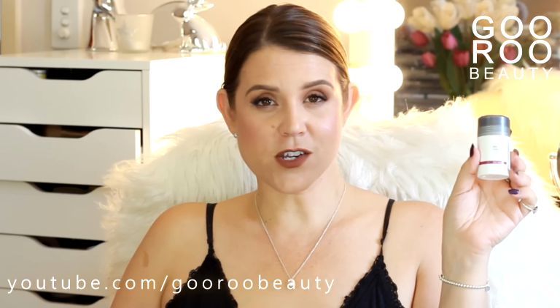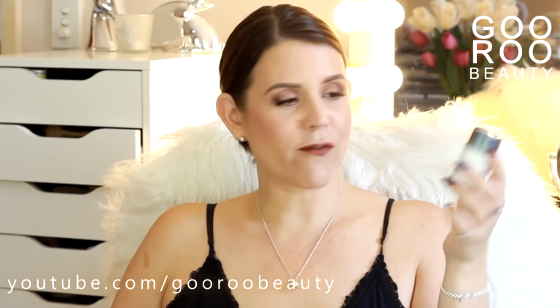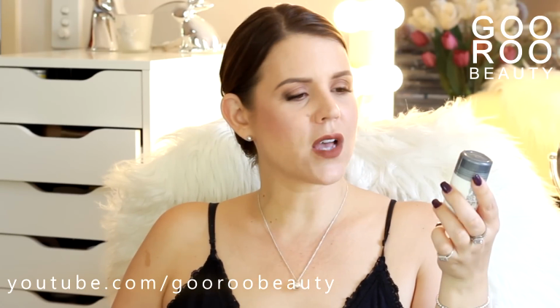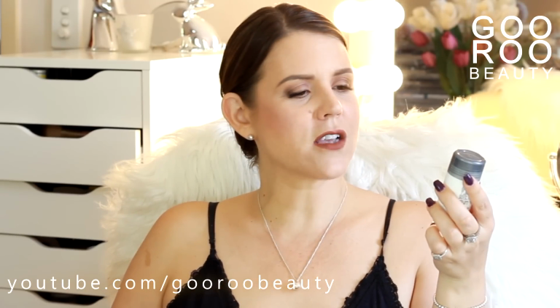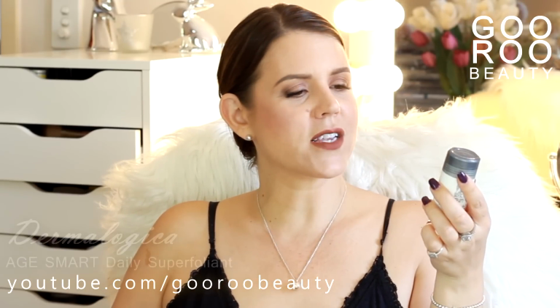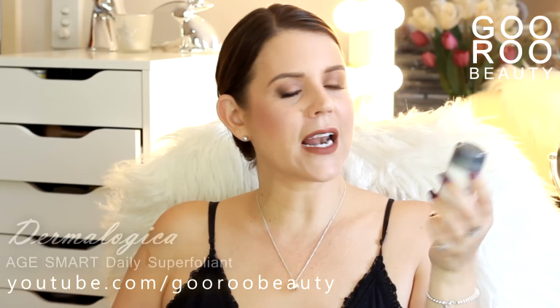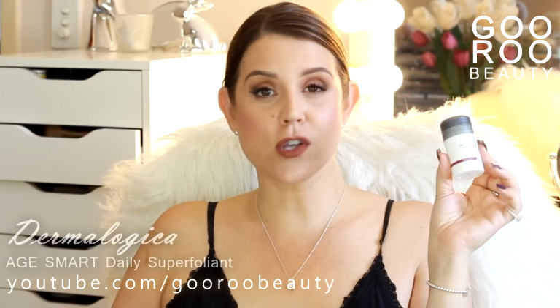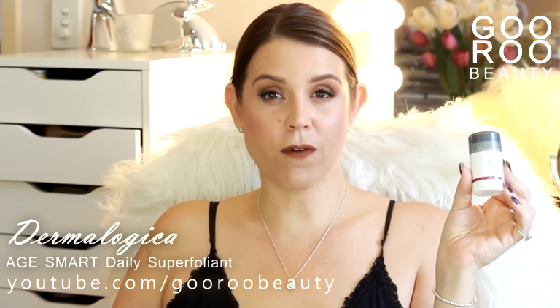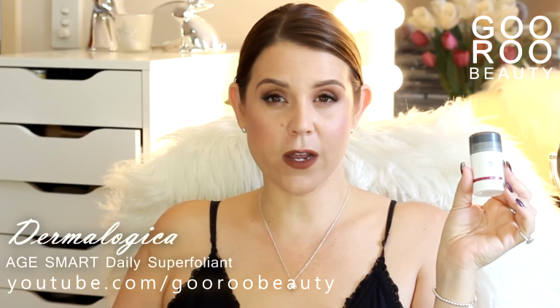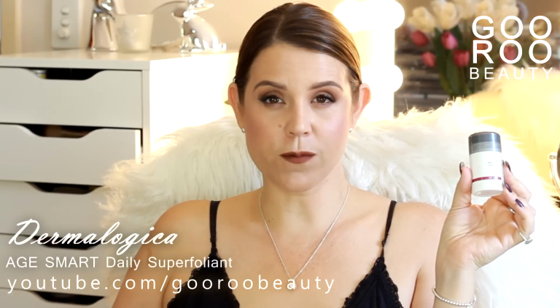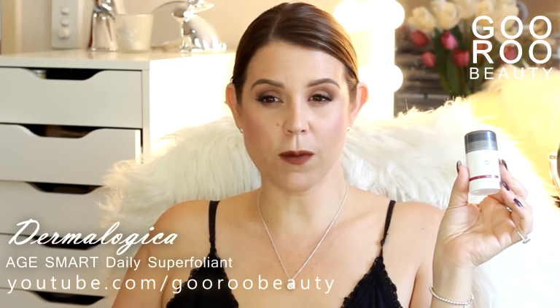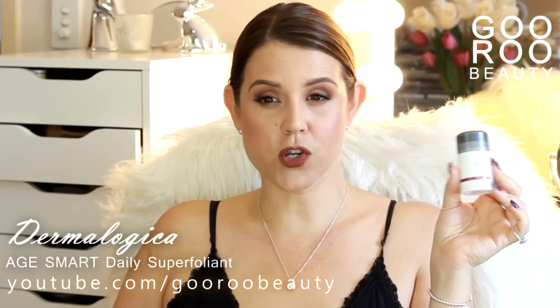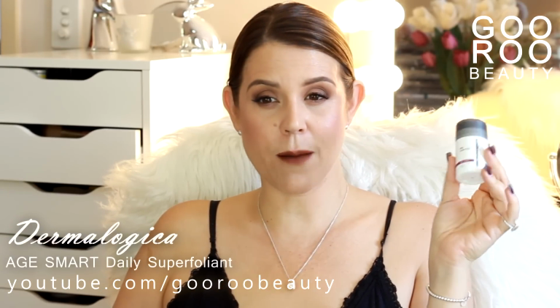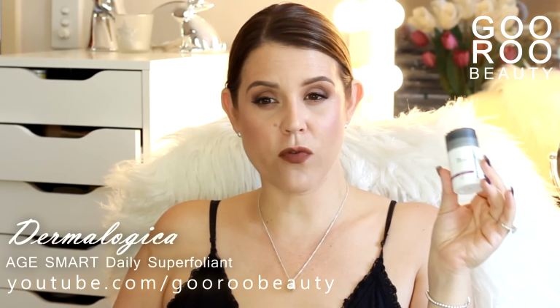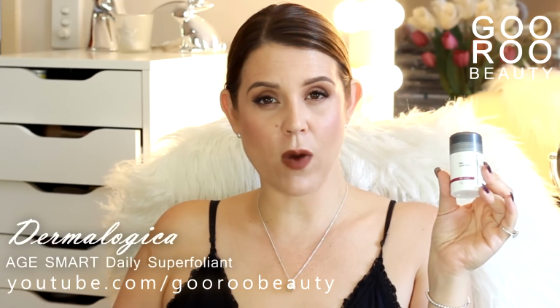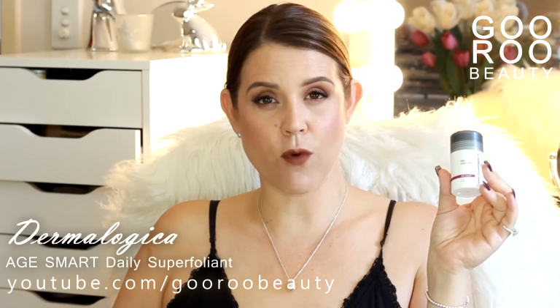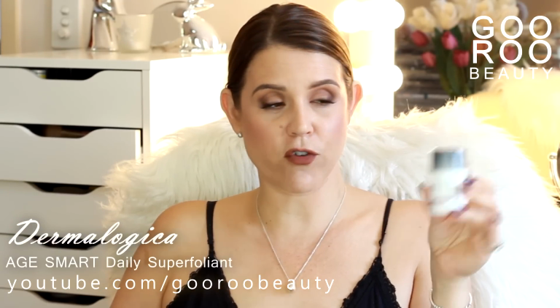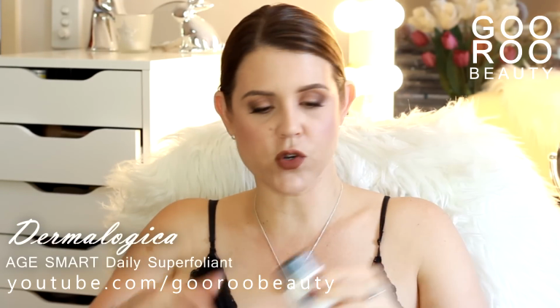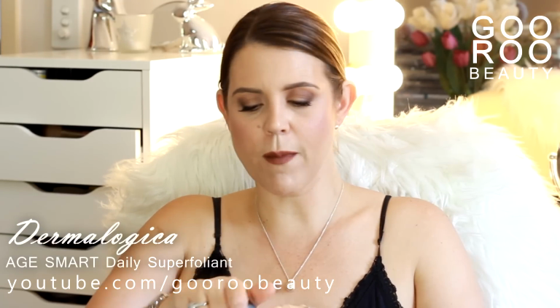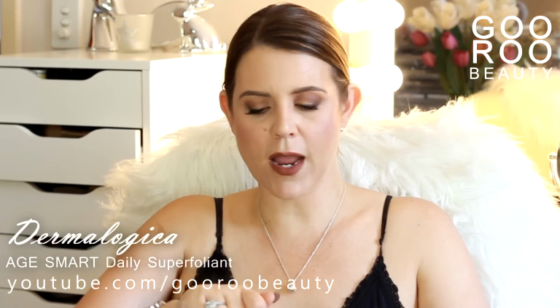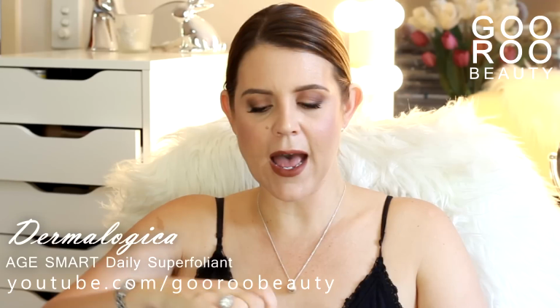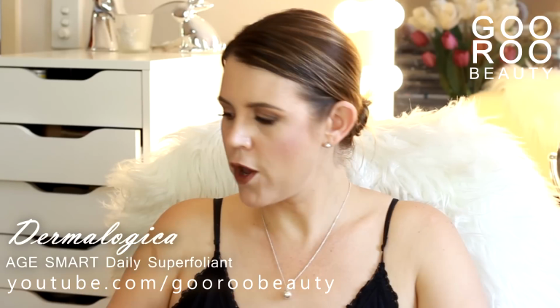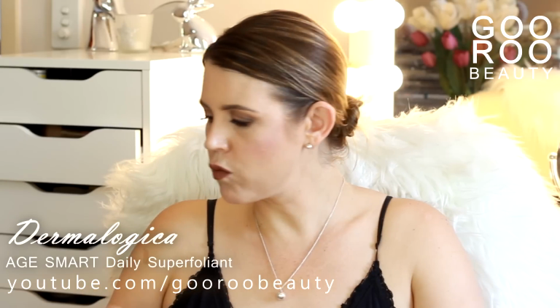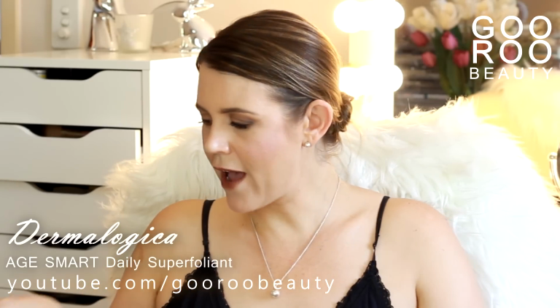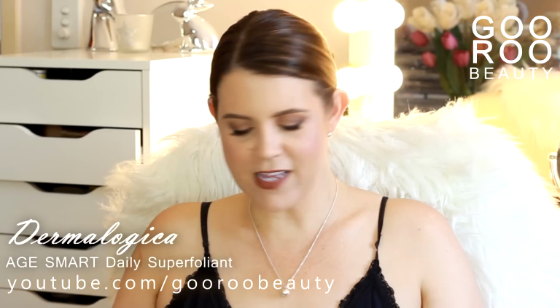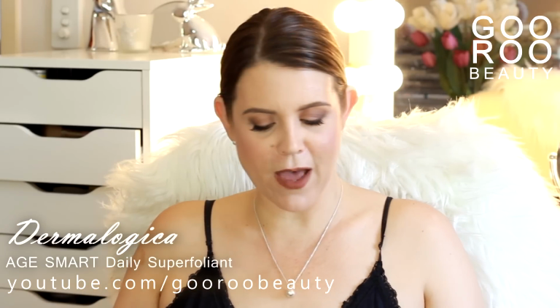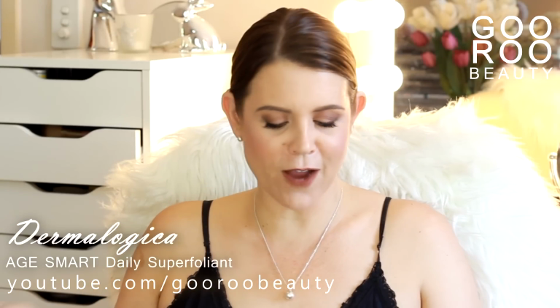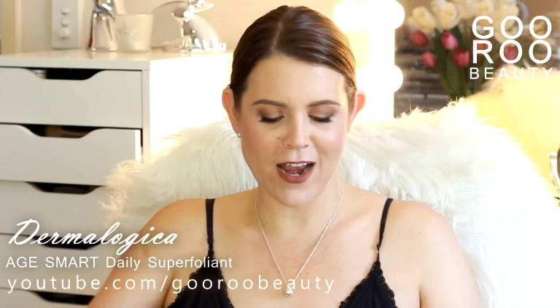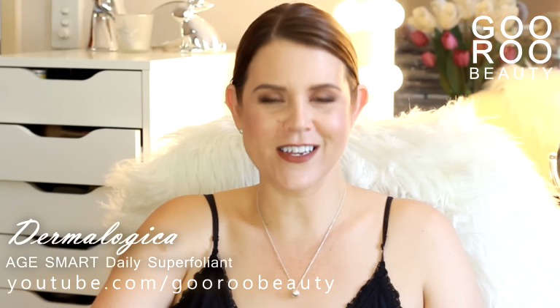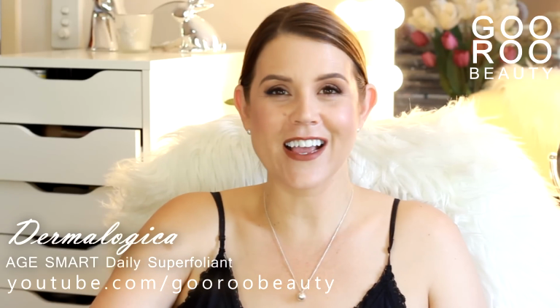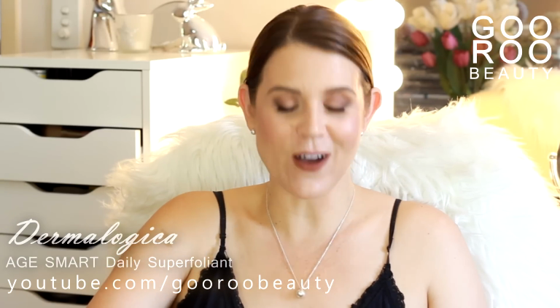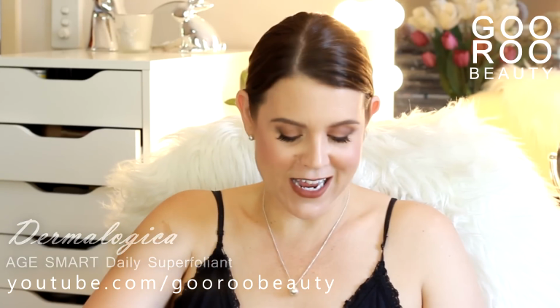Back to skincare — there's a travel size of the Daily Superfoliant from Dermalogica. I bought that one for my trip to America. You've heard what I have to say about that — great everyday exfoliant.